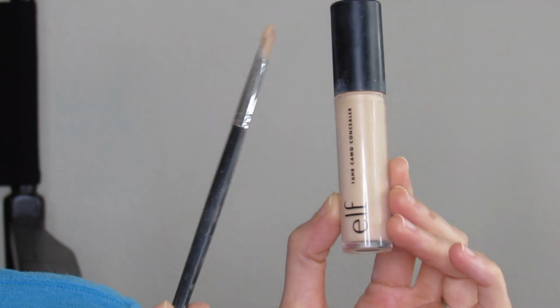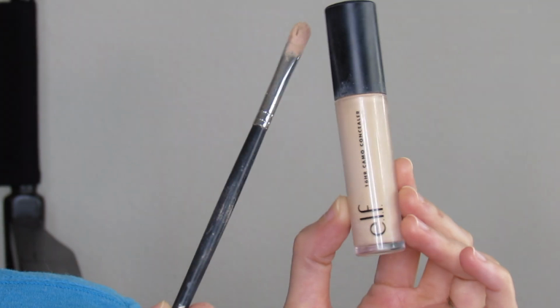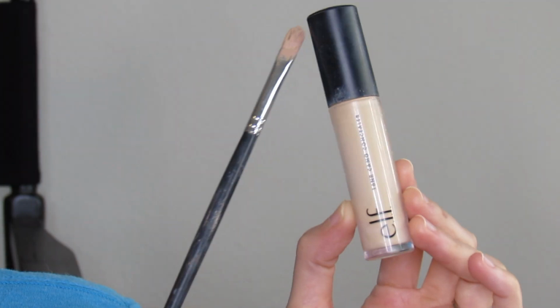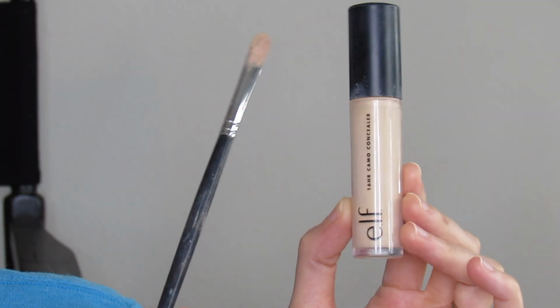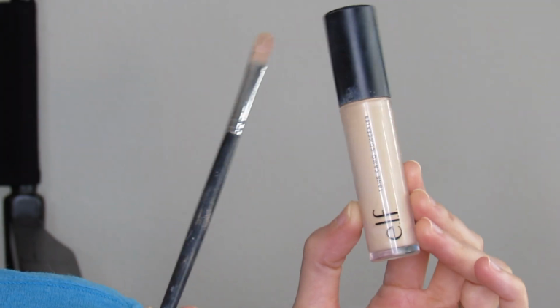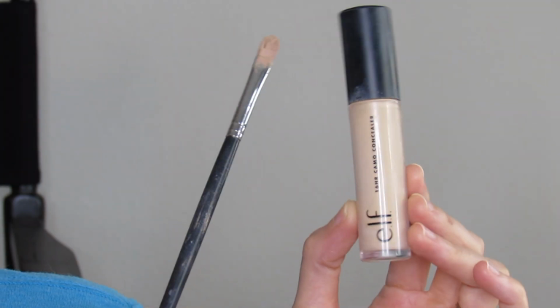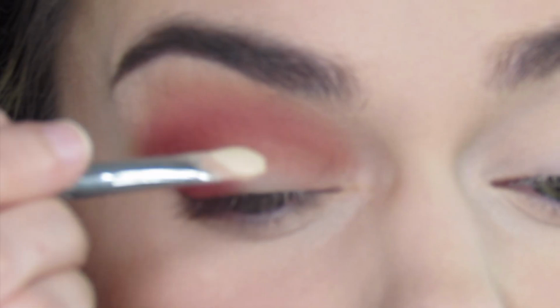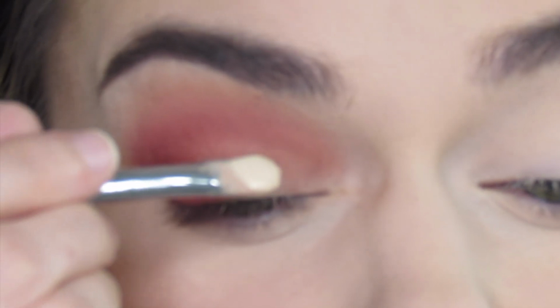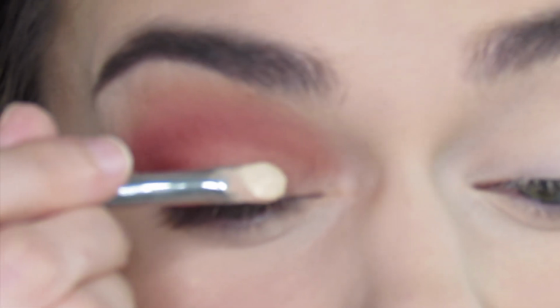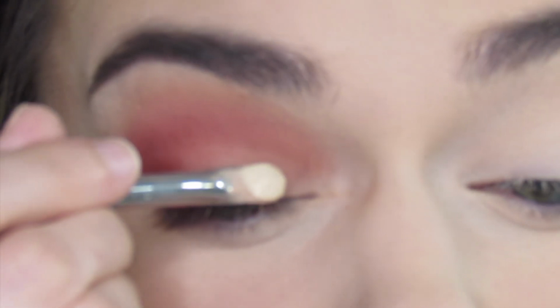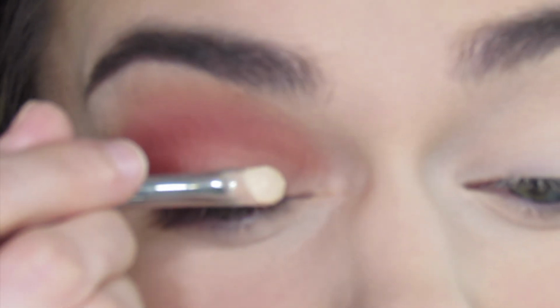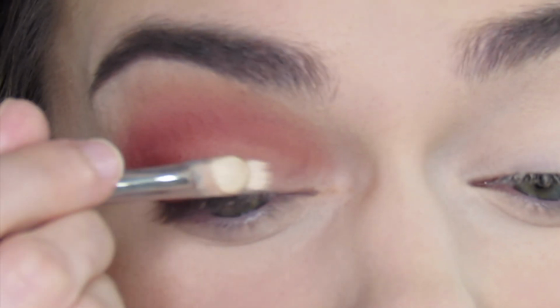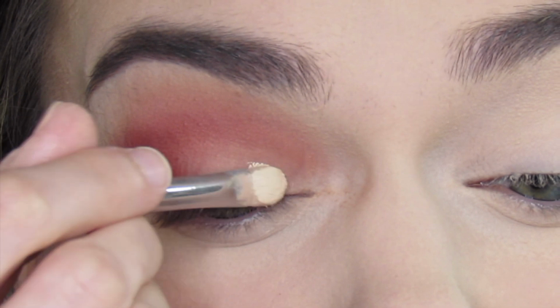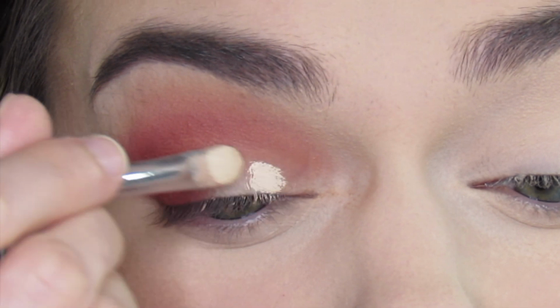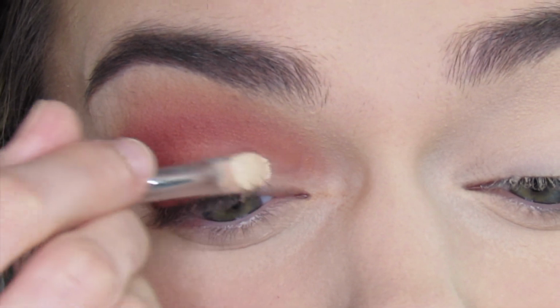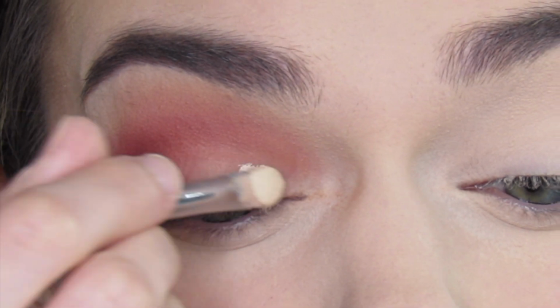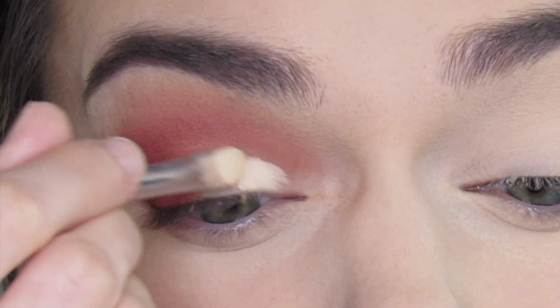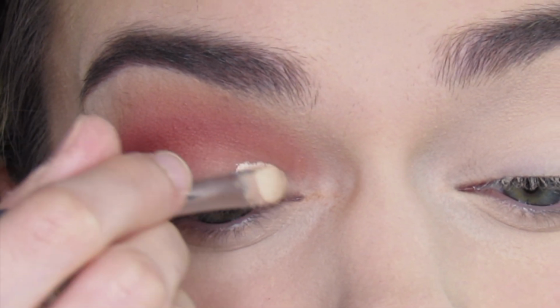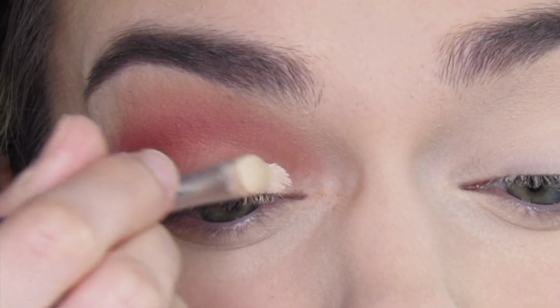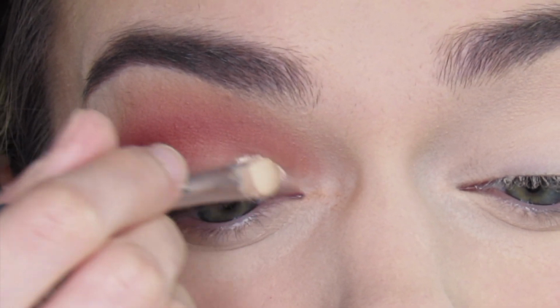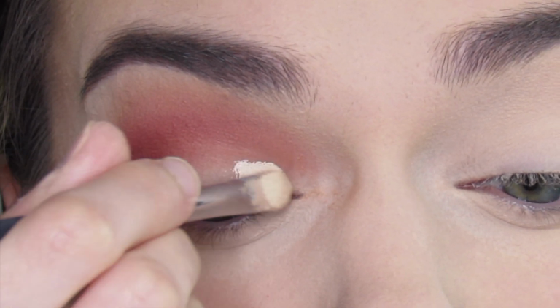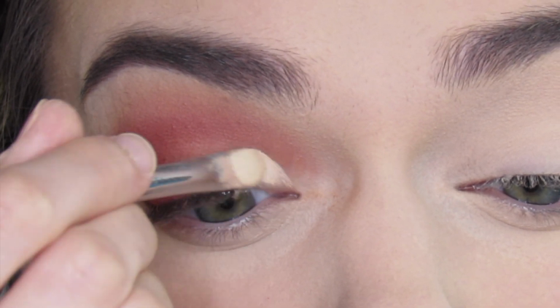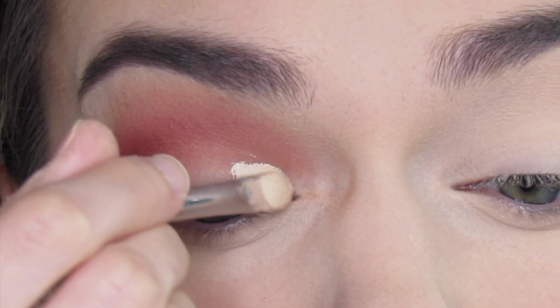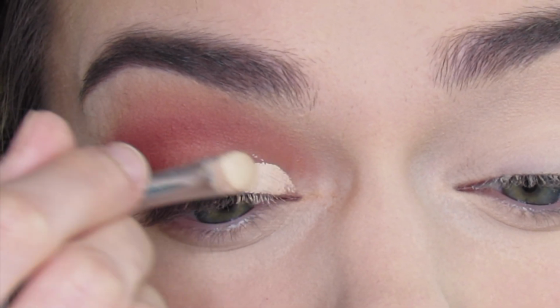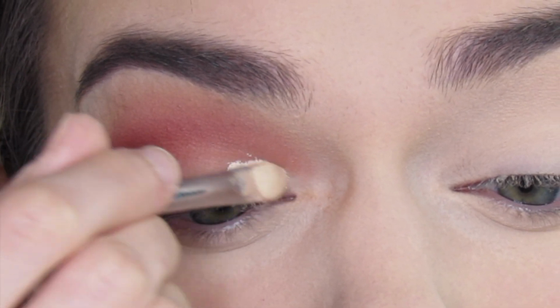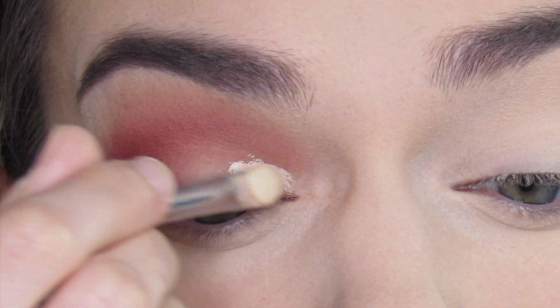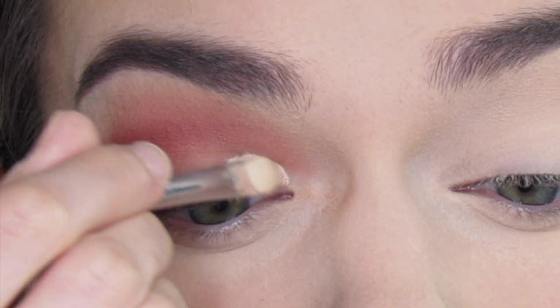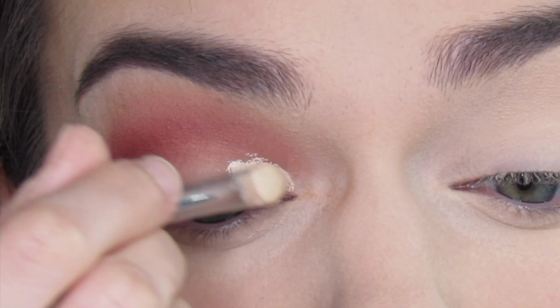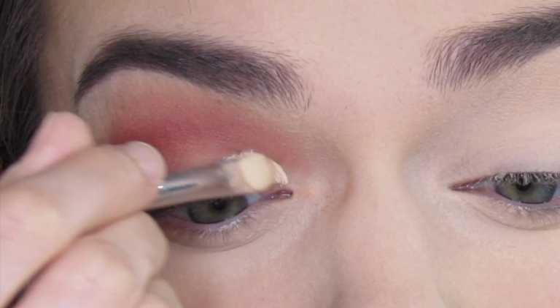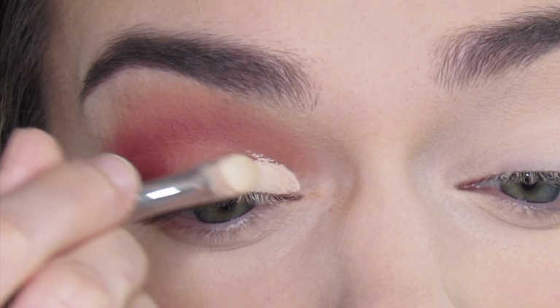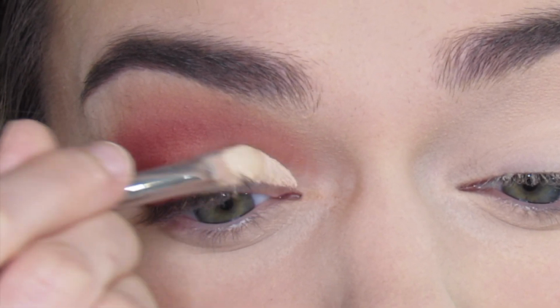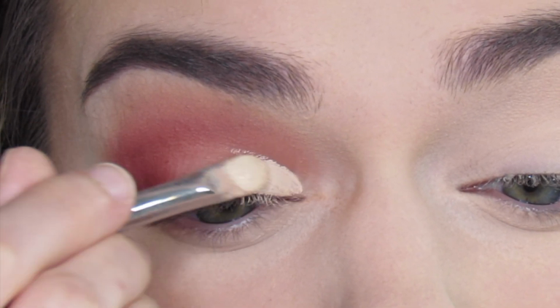Next I'm going to take some concealer — this is e.l.f. Camo — and a concealer brush, and I'm going to cut my inner crease.